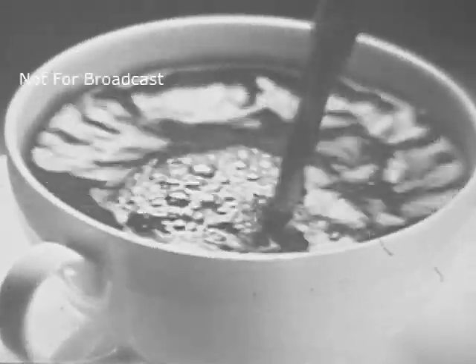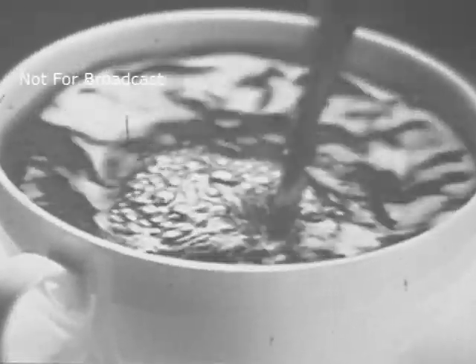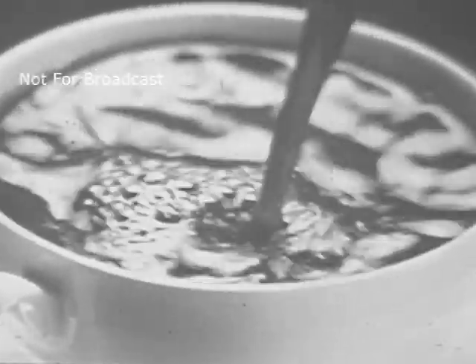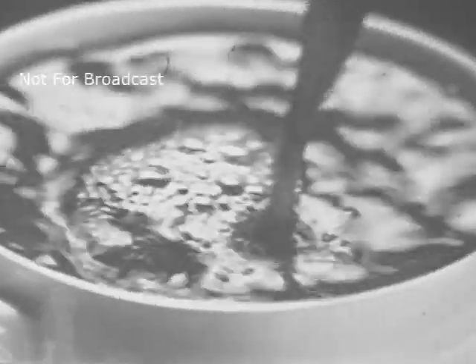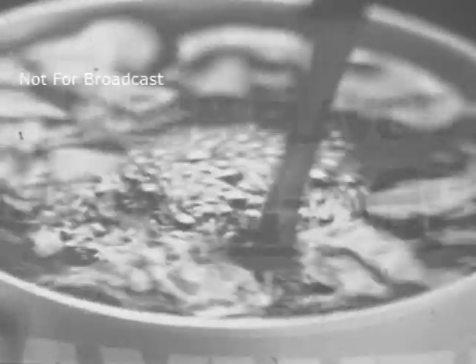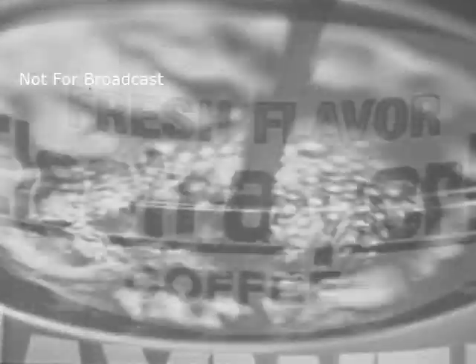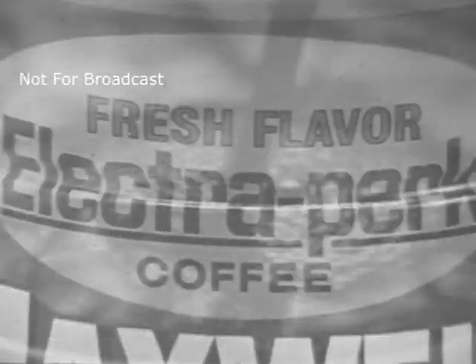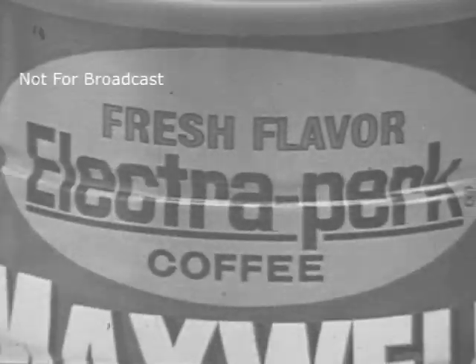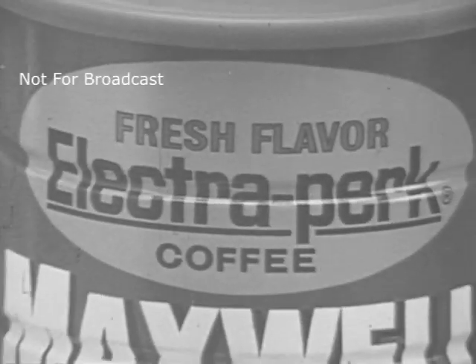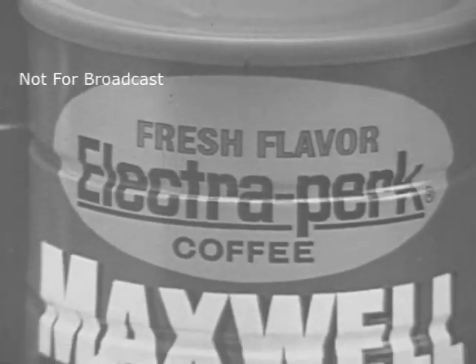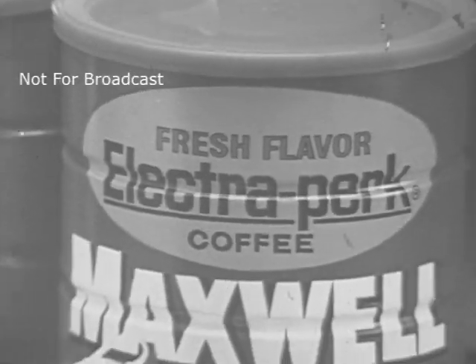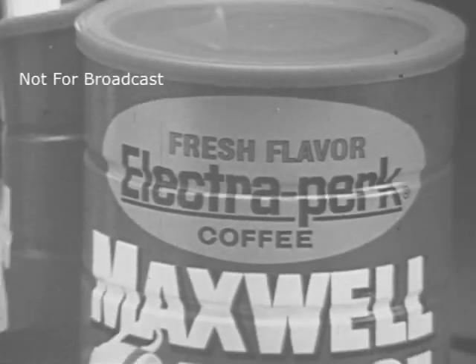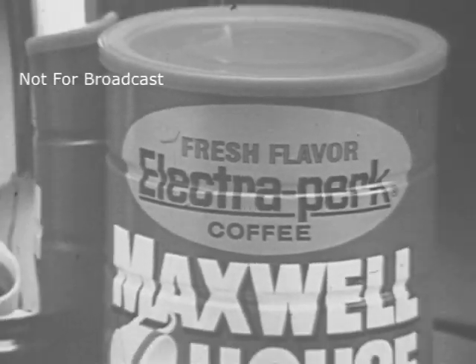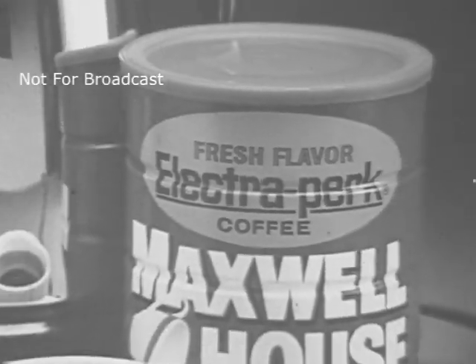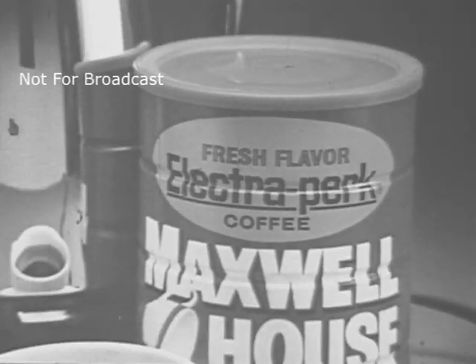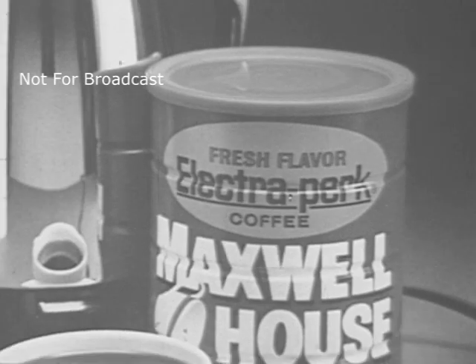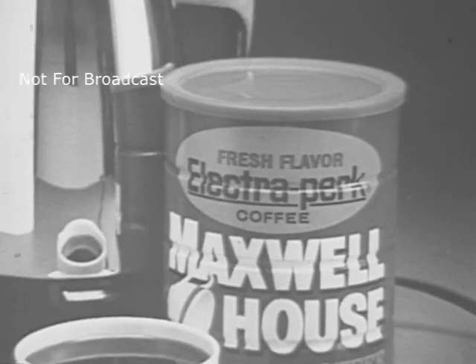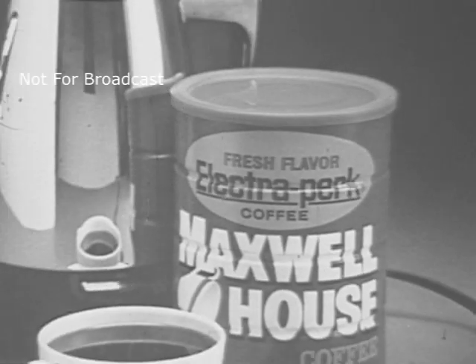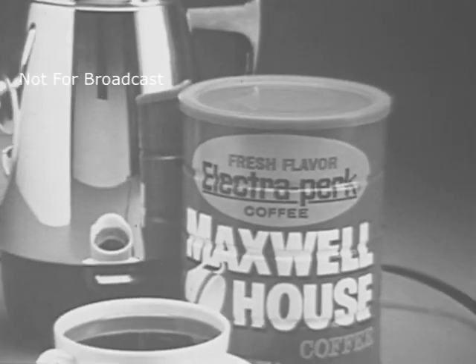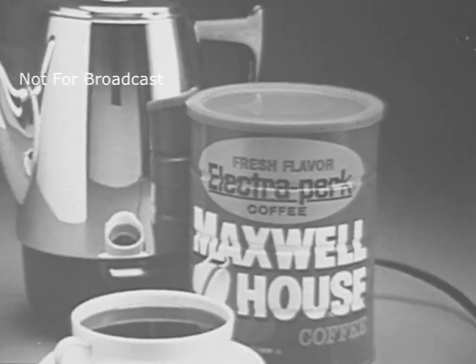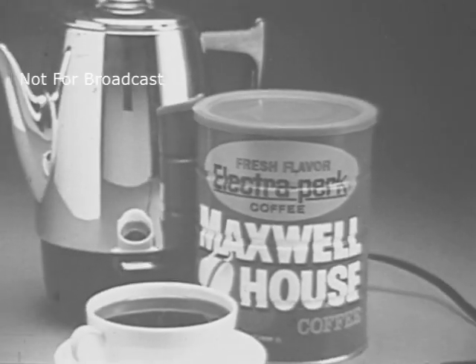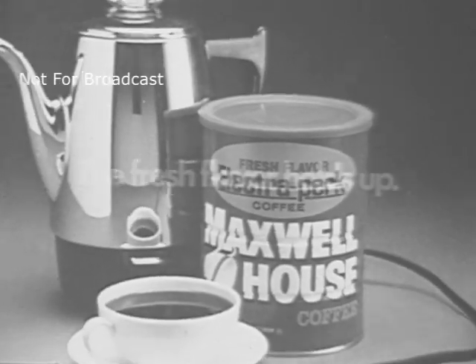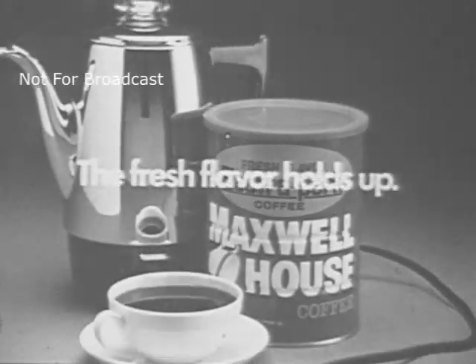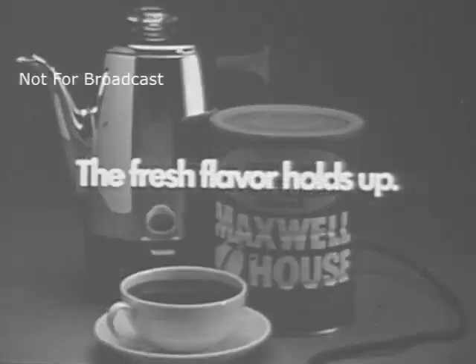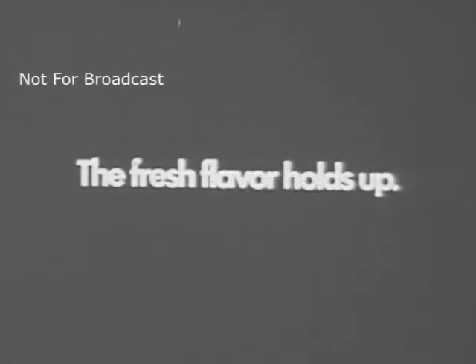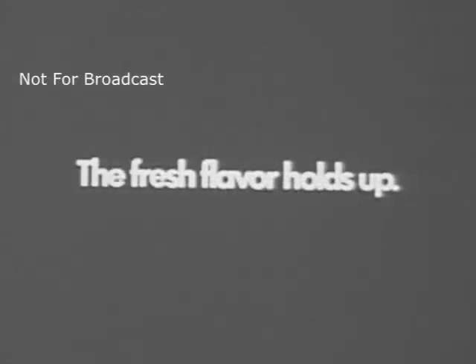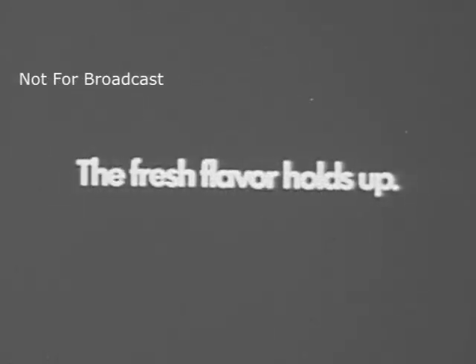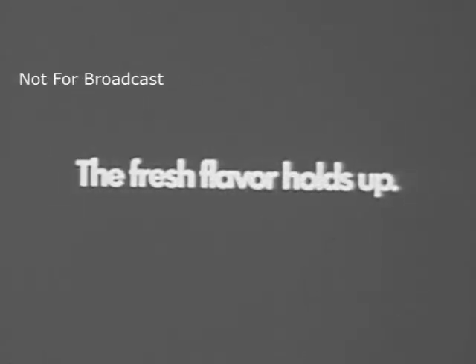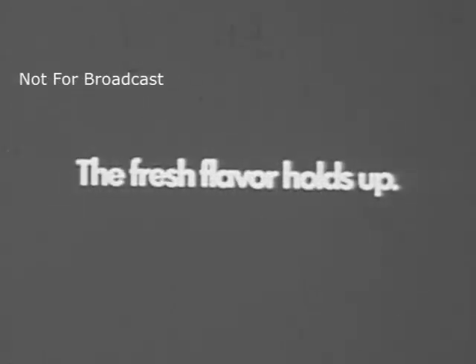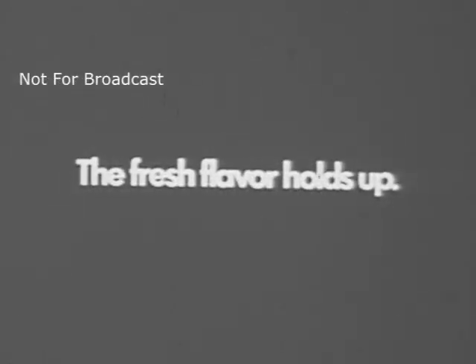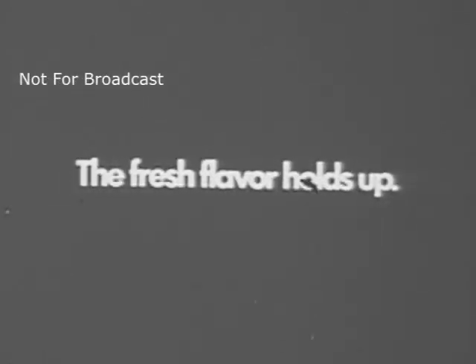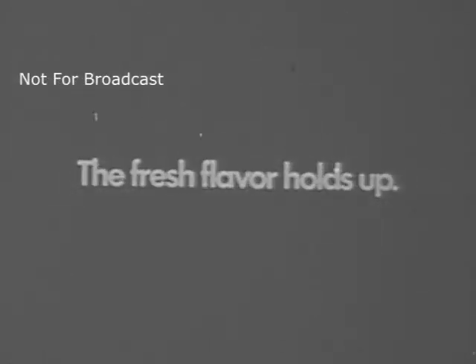Fresh when you perk it? Still fresh hours later. Electroperk — the fresh flavor holds up.